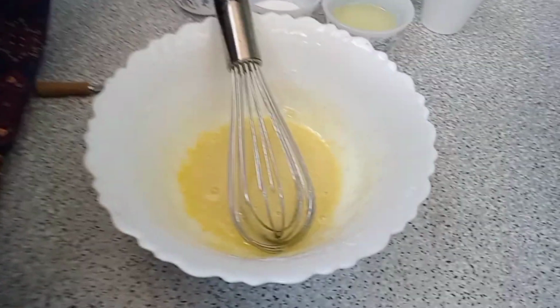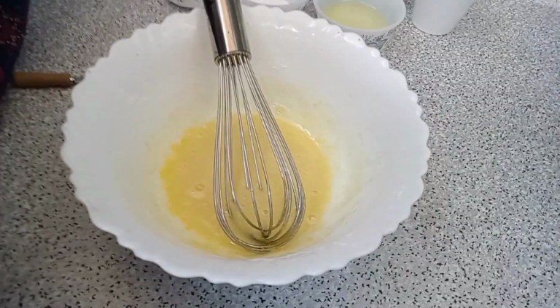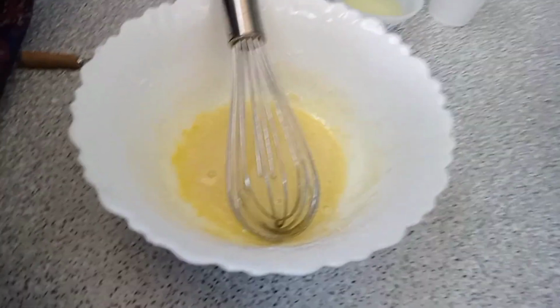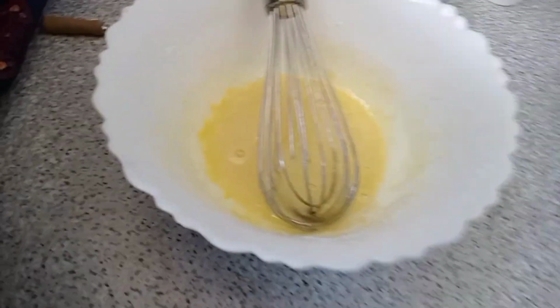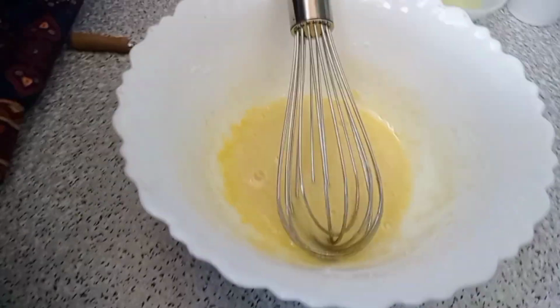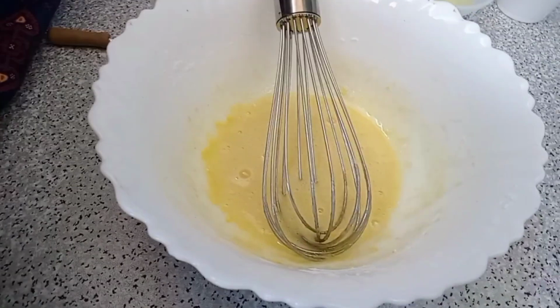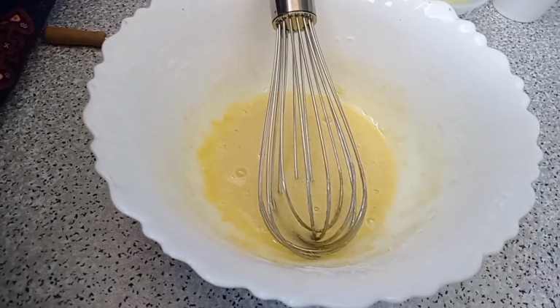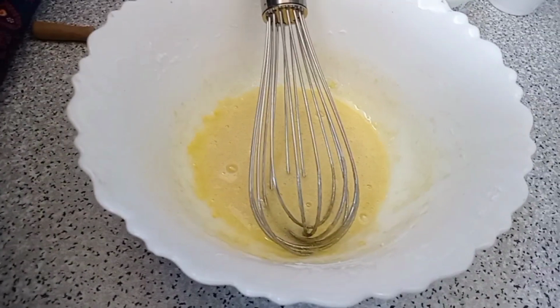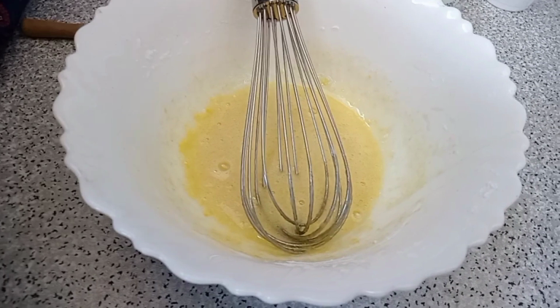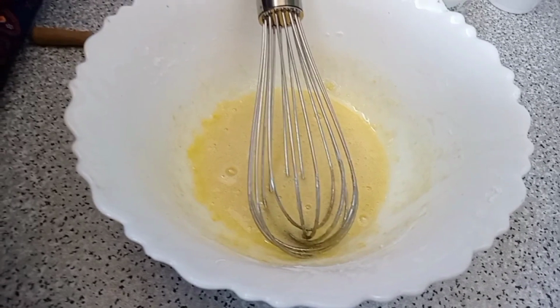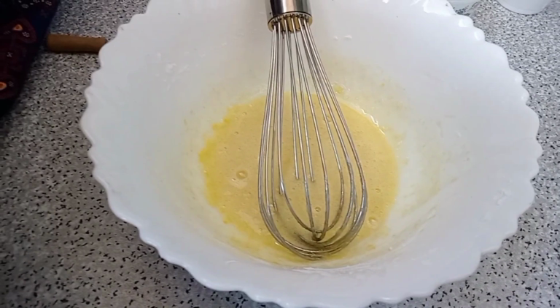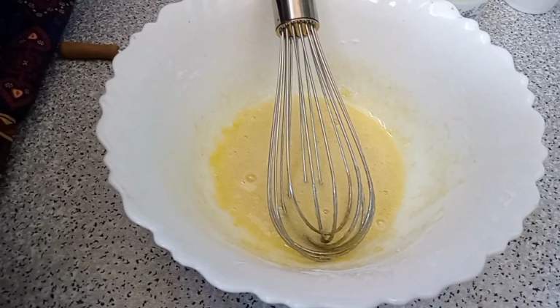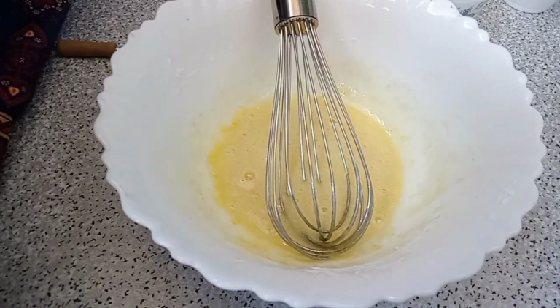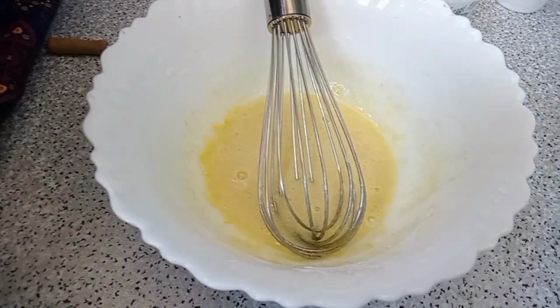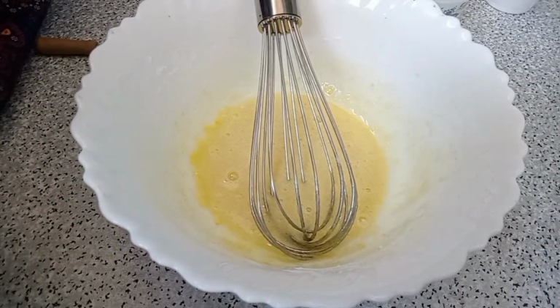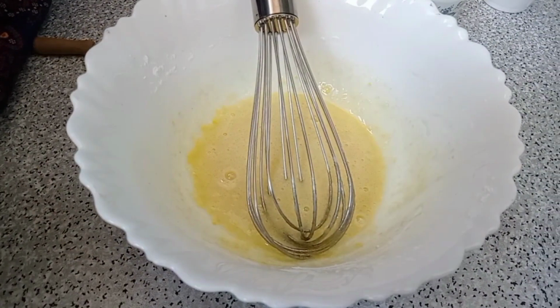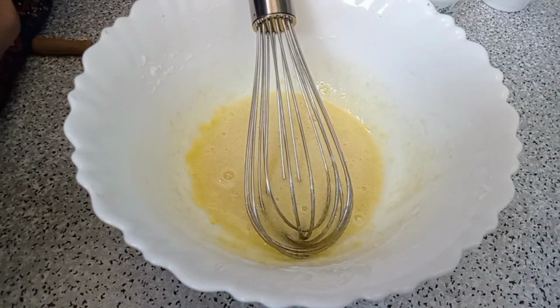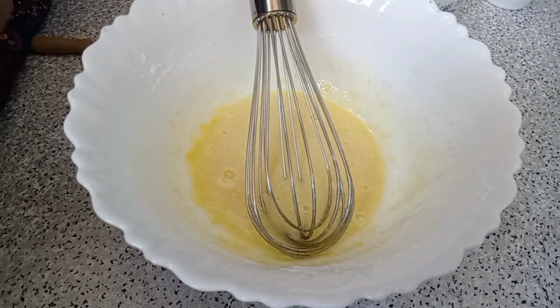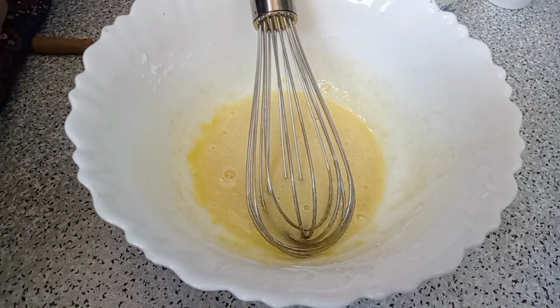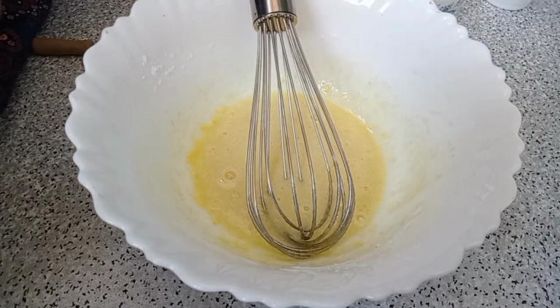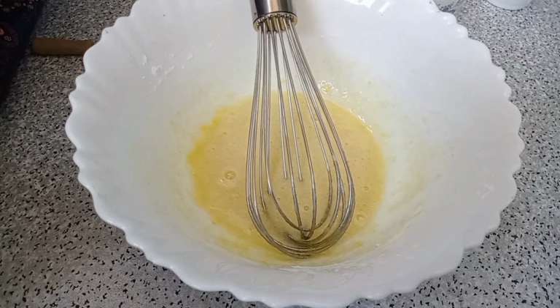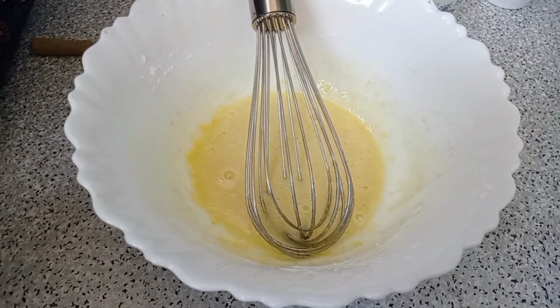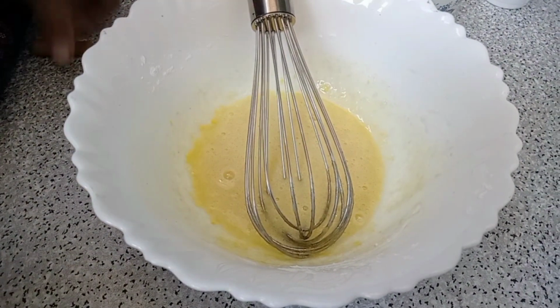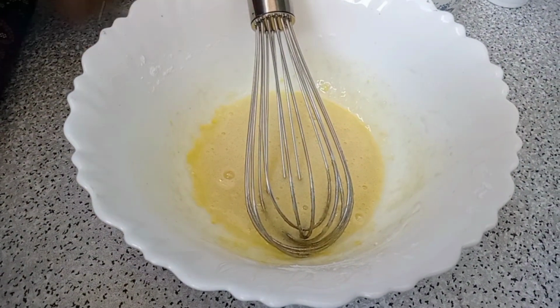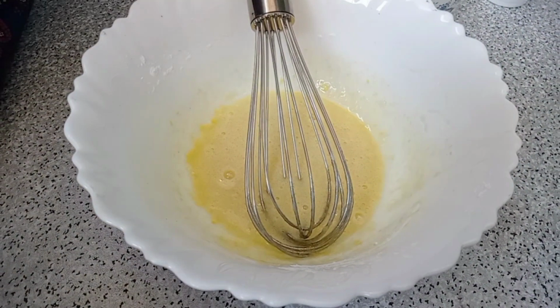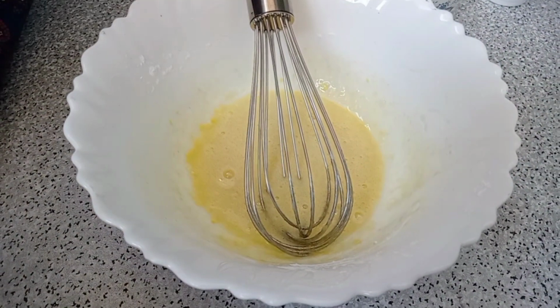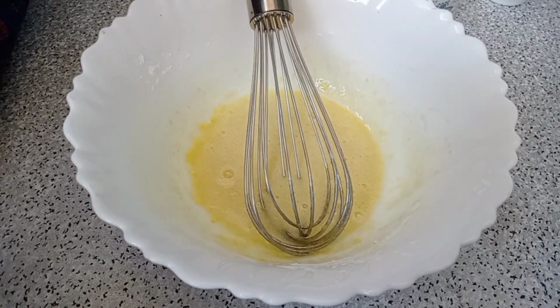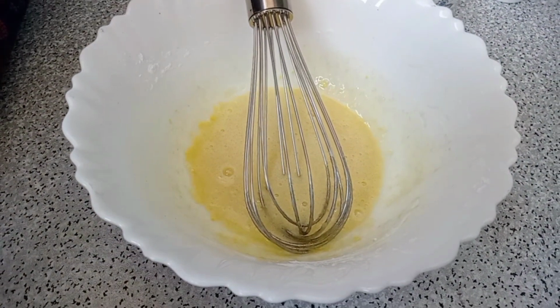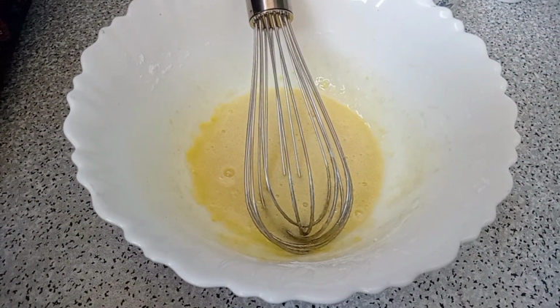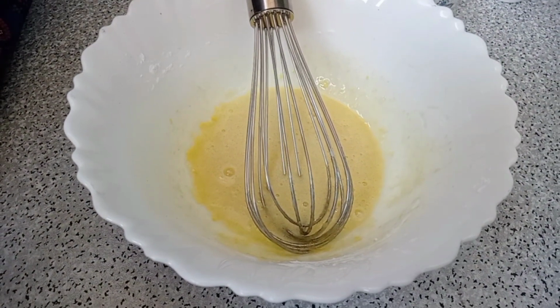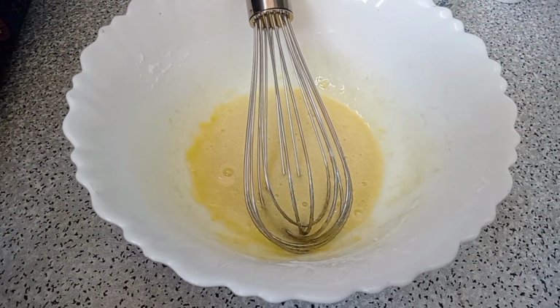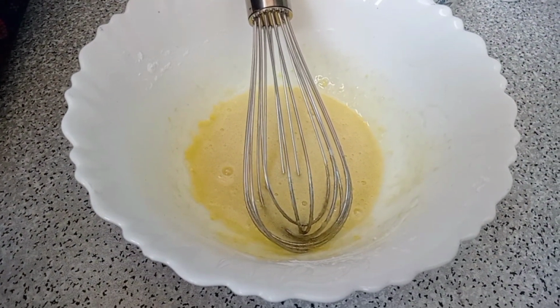Now let's mix the different ingredients together. Let's mix it pretty well. This is how we mix it.